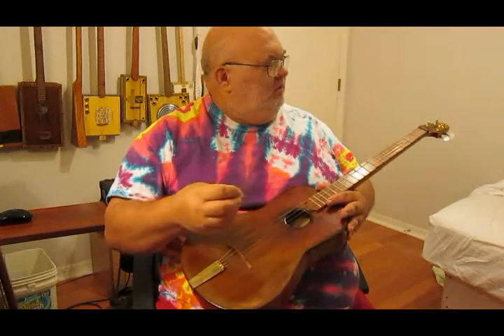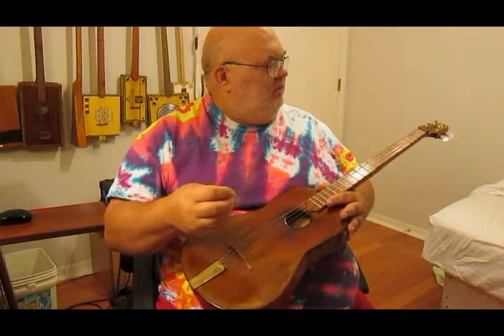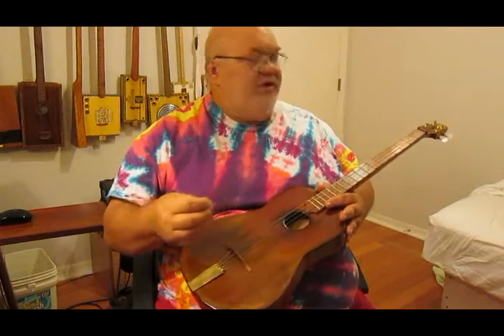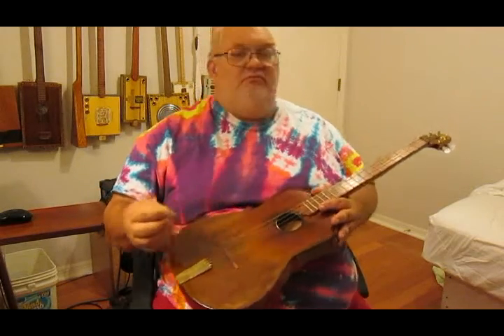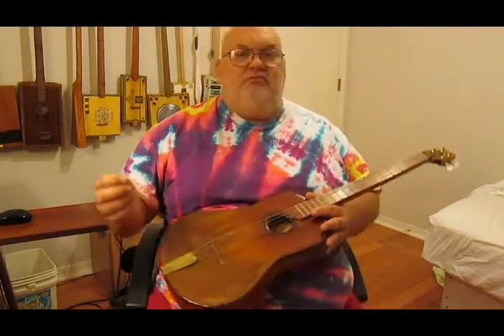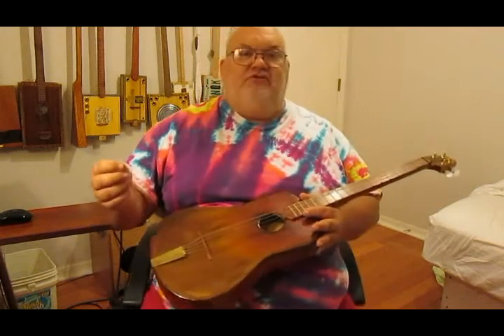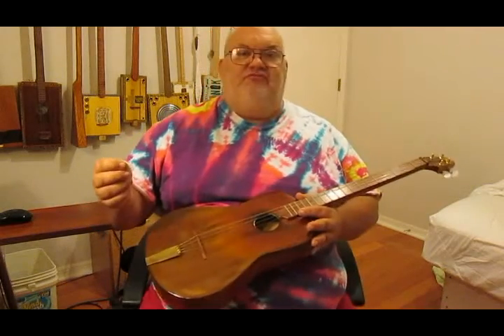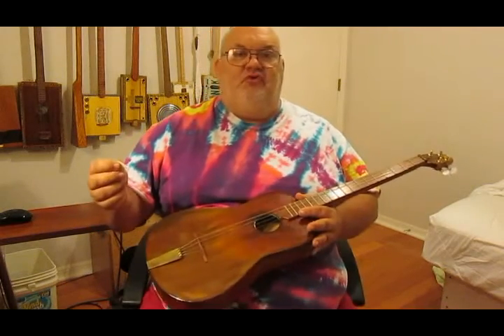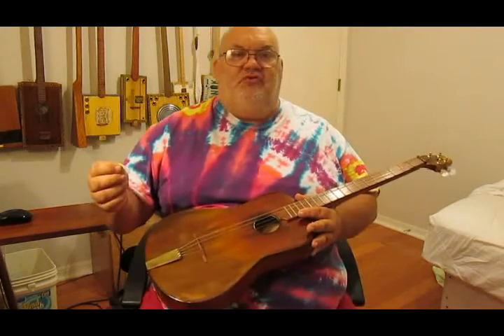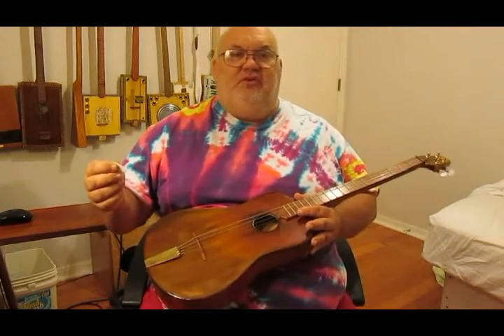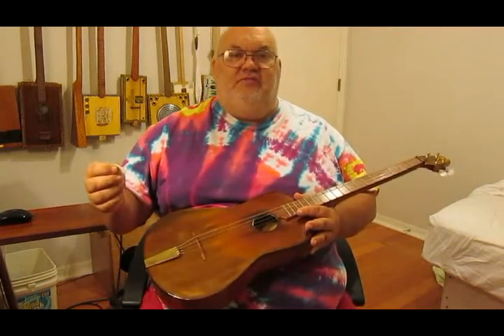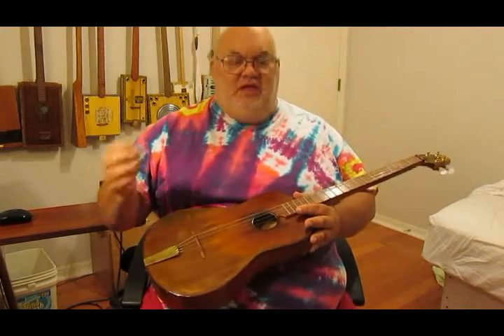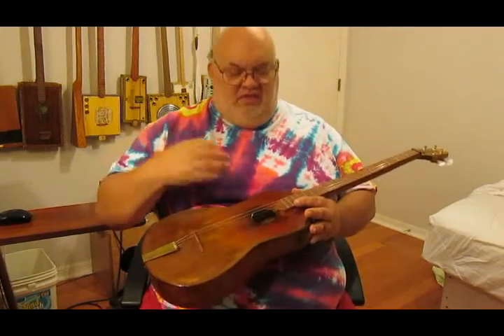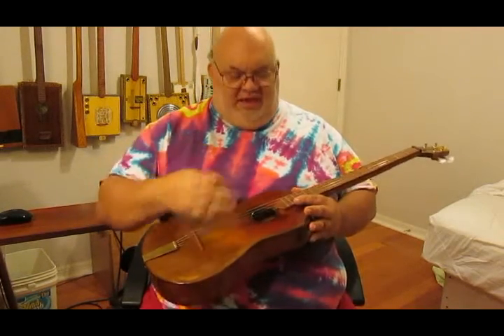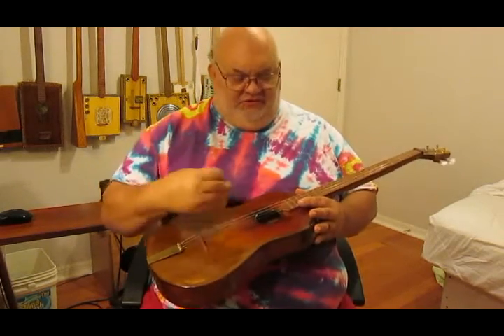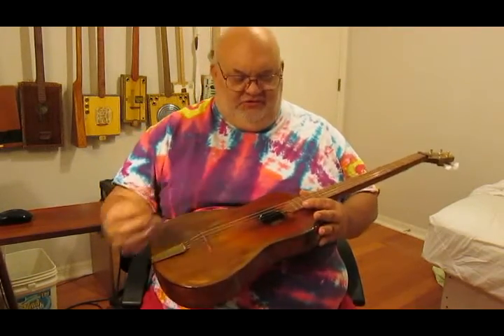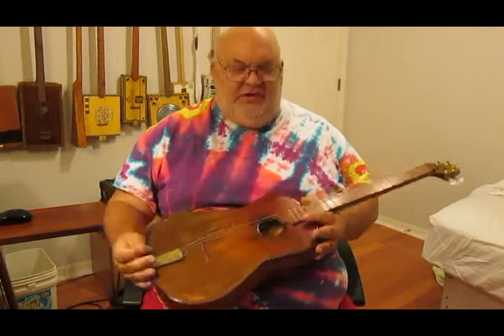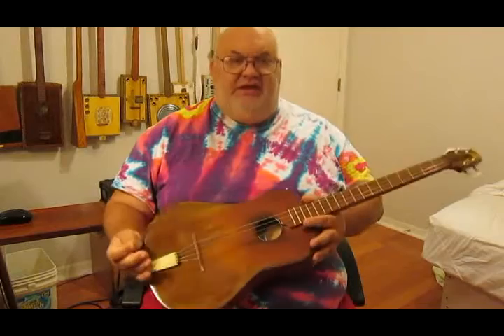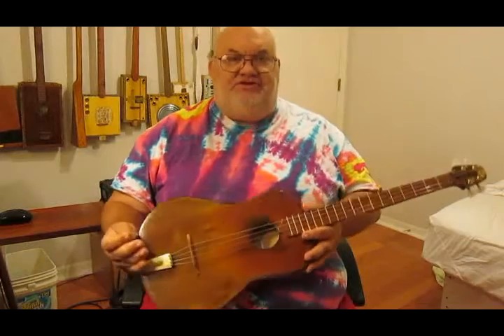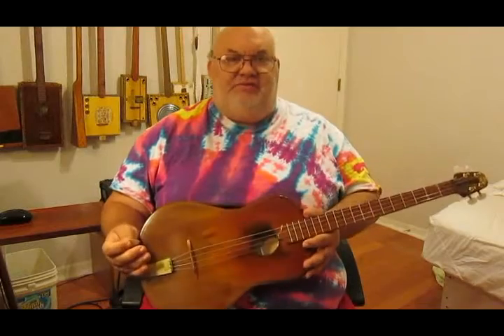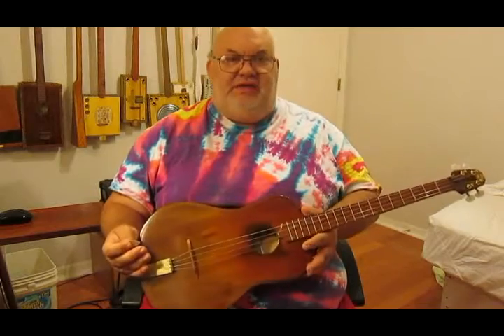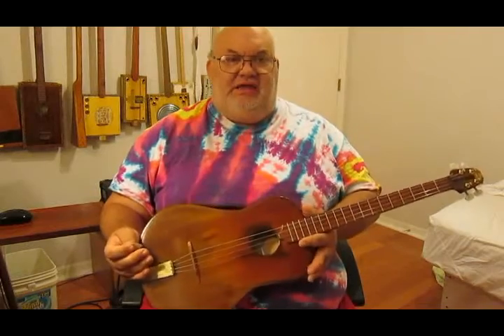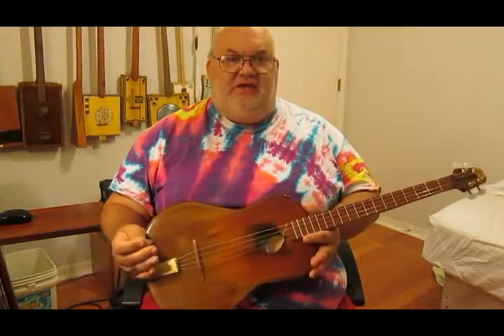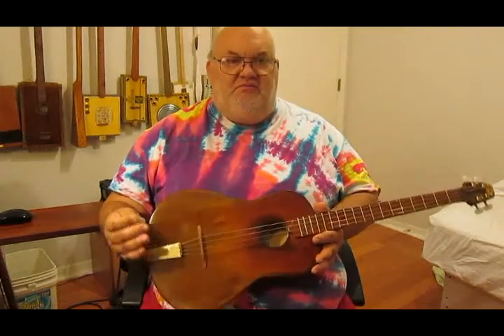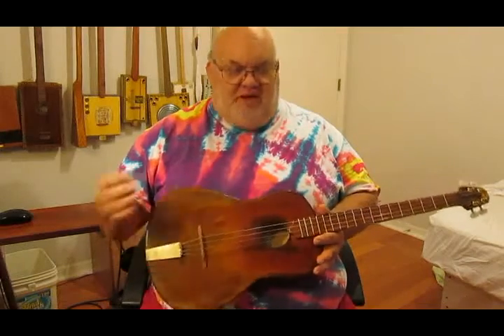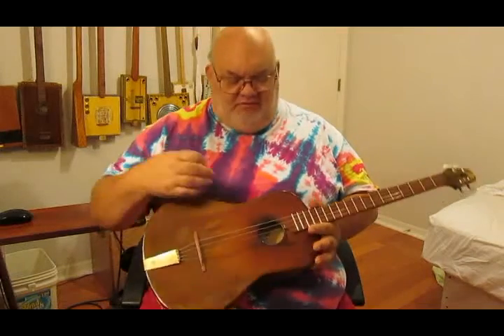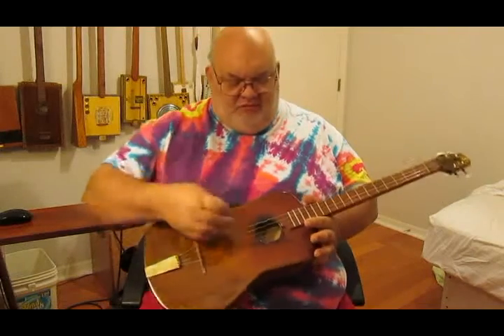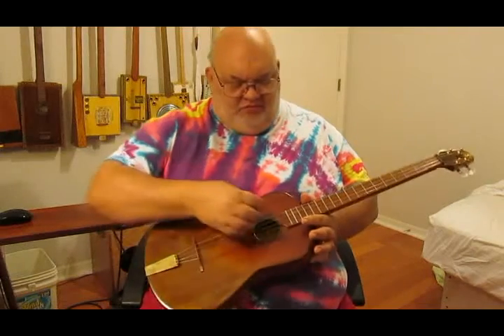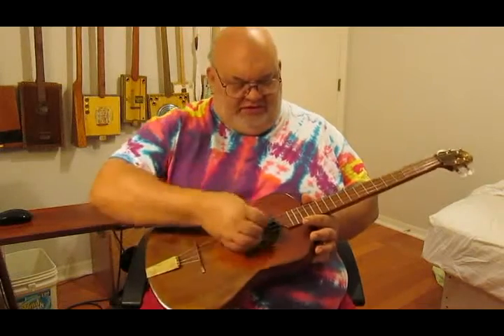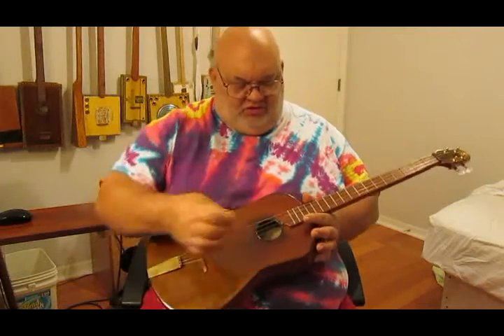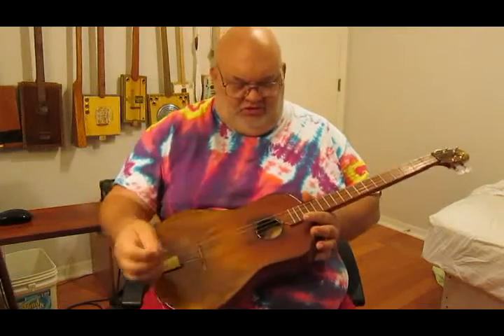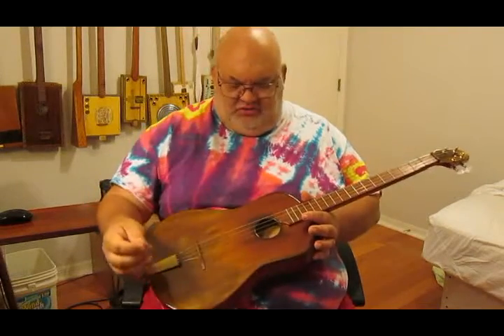There you go. Nice, short, and sweet. That is your DGBE bottom four of a guitar tuning.